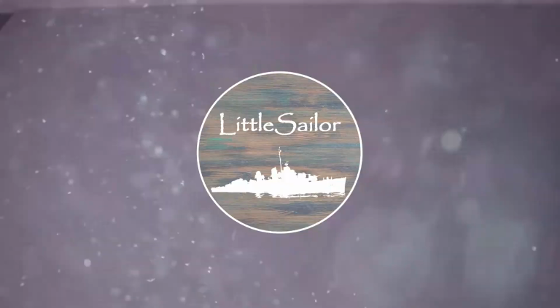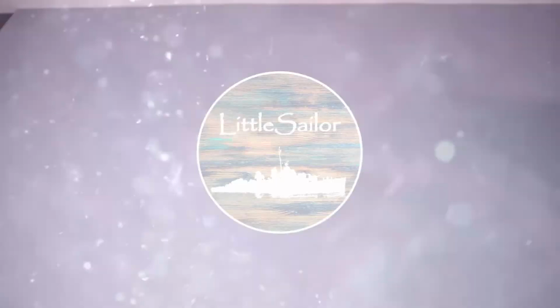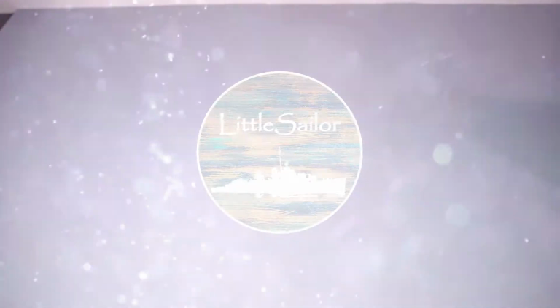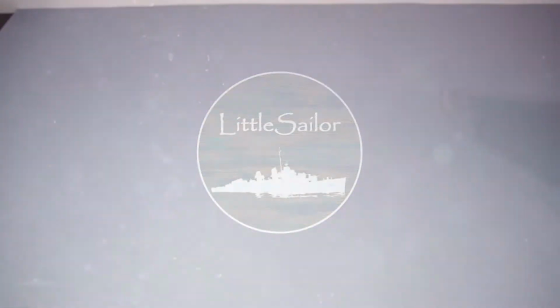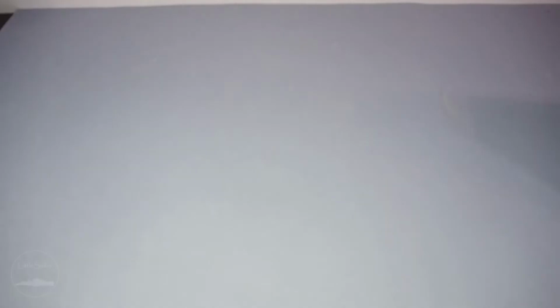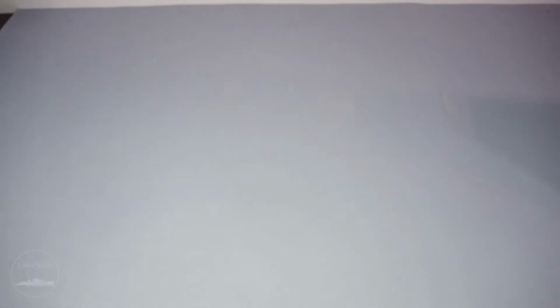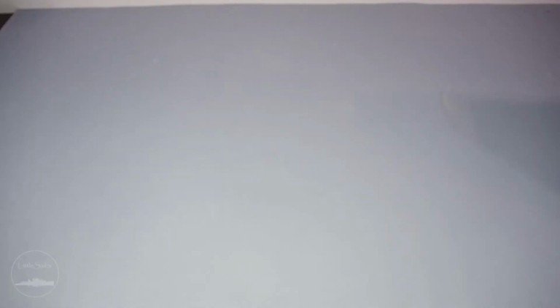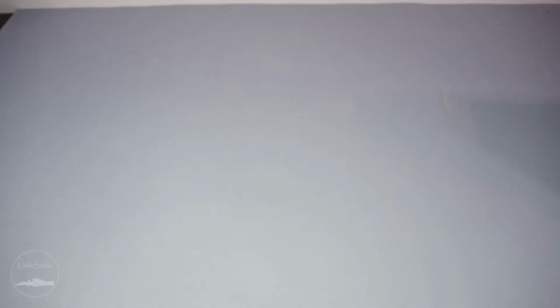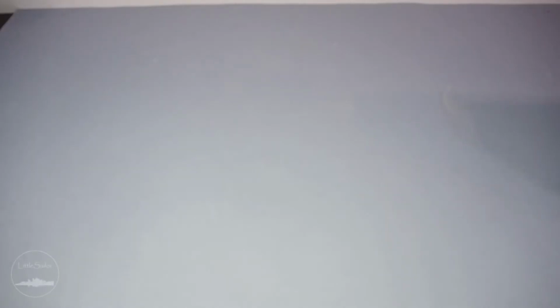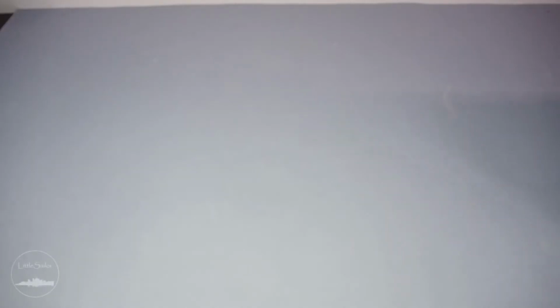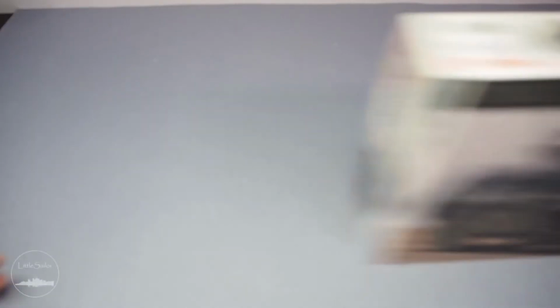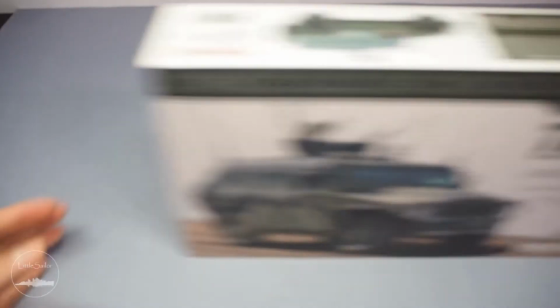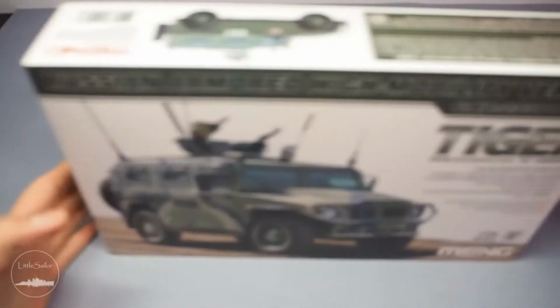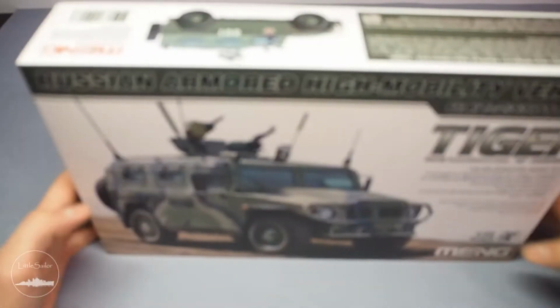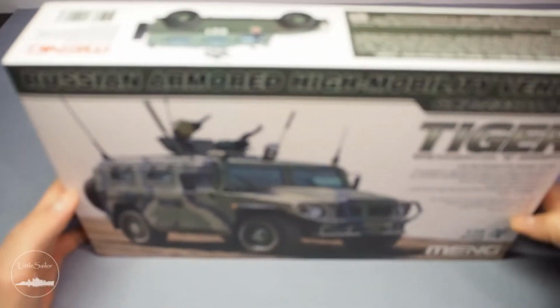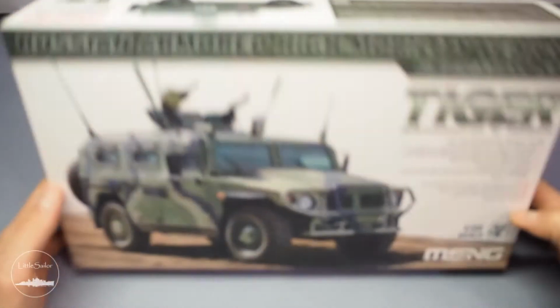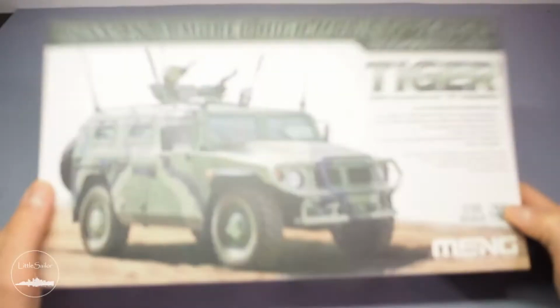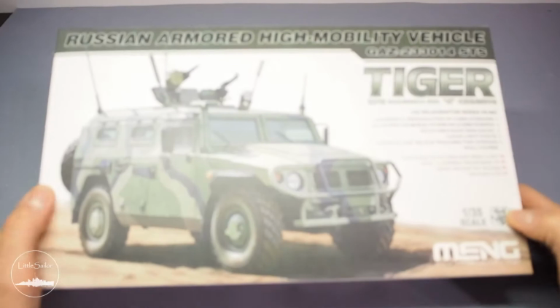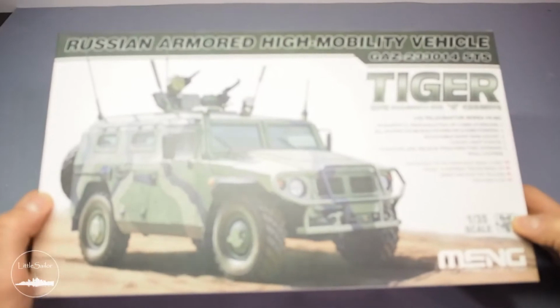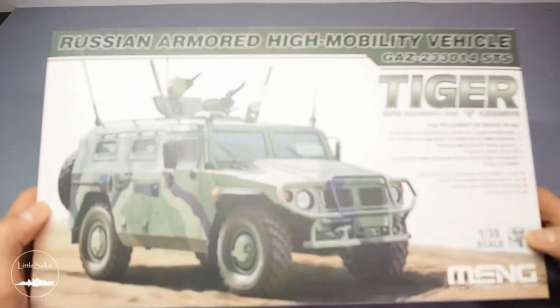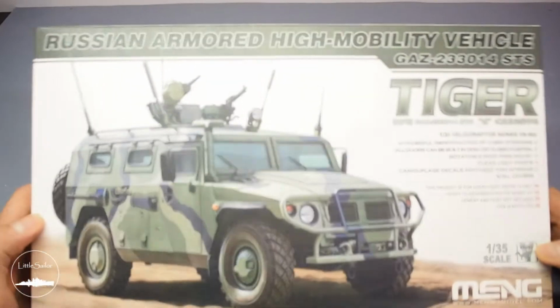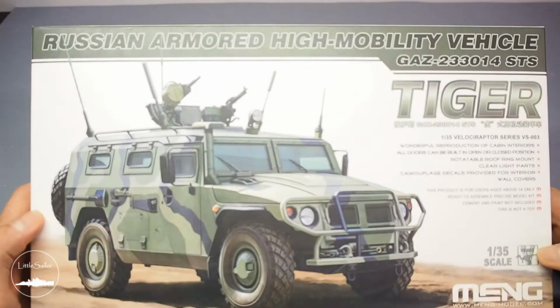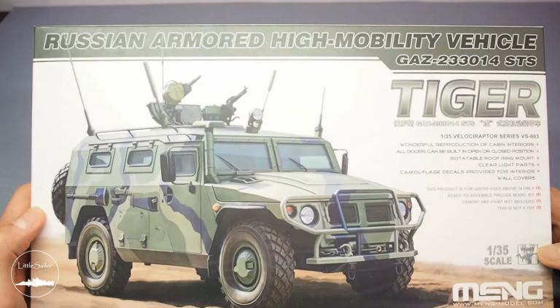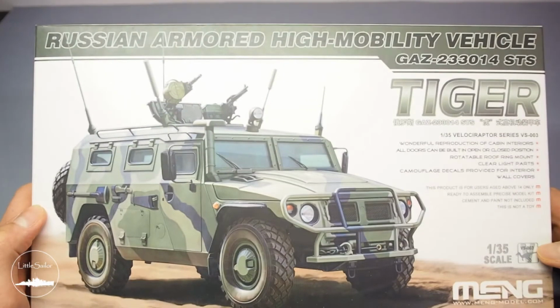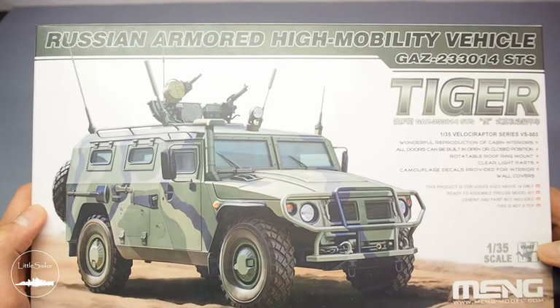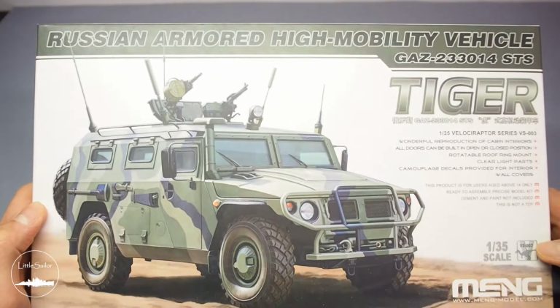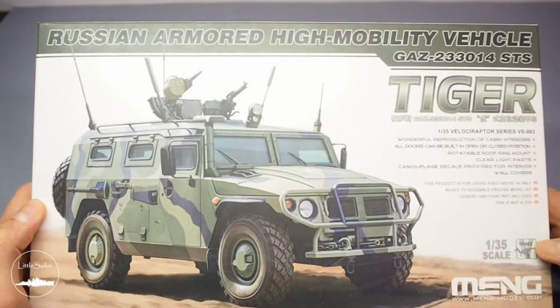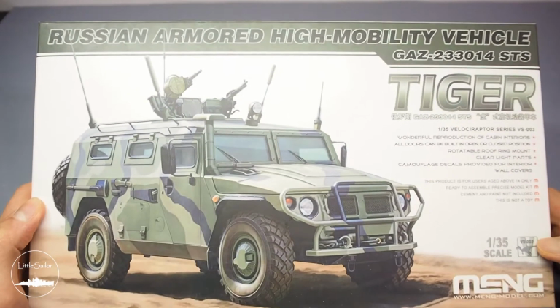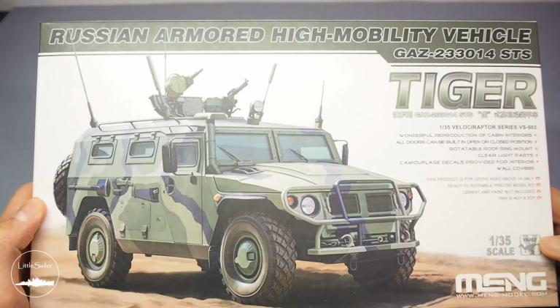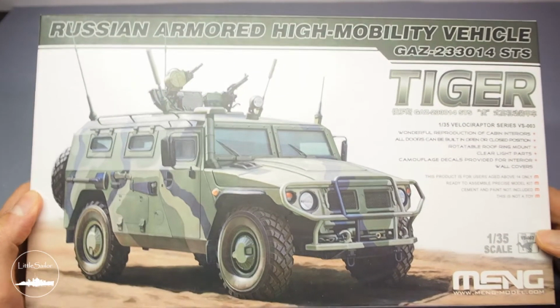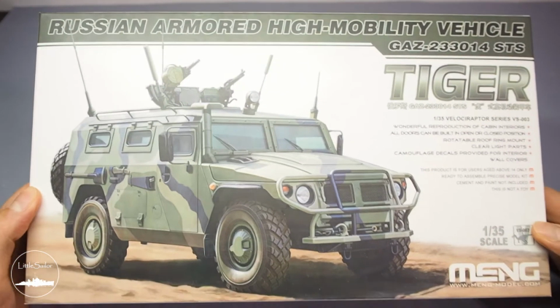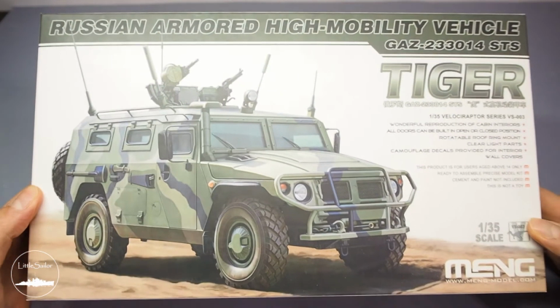Hi guys! As announced, I'm going to deal with a completely new subject this time: the Russian armored vehicle GAZ Tiger by MENG.